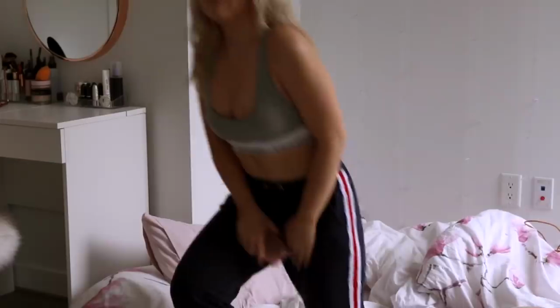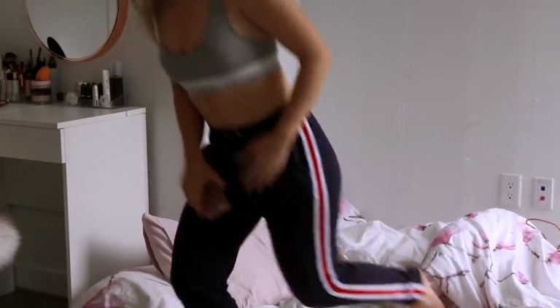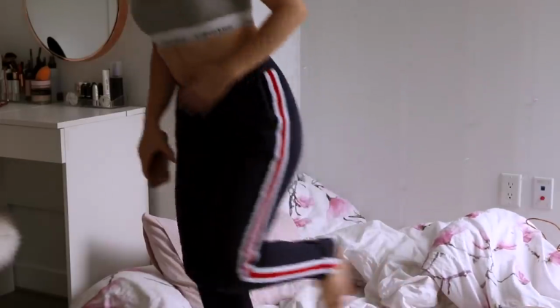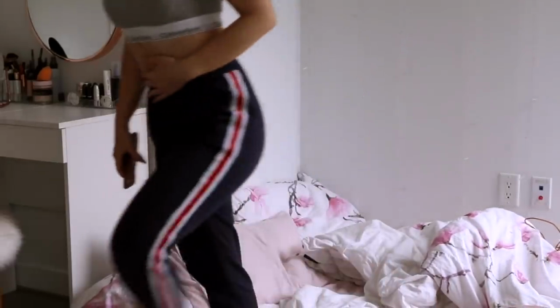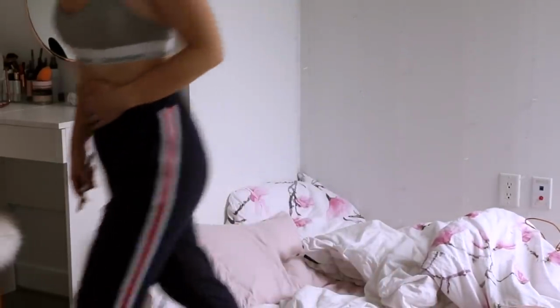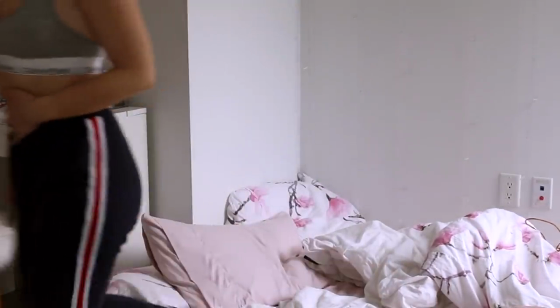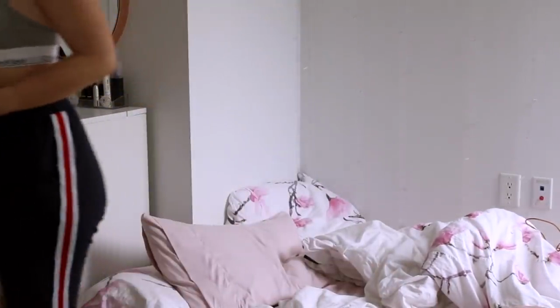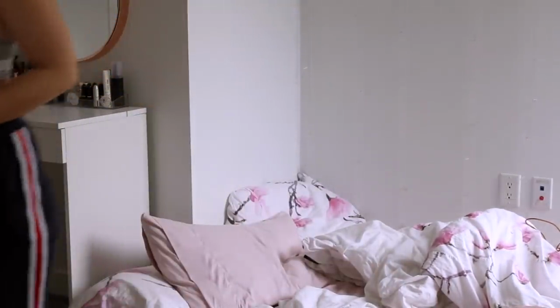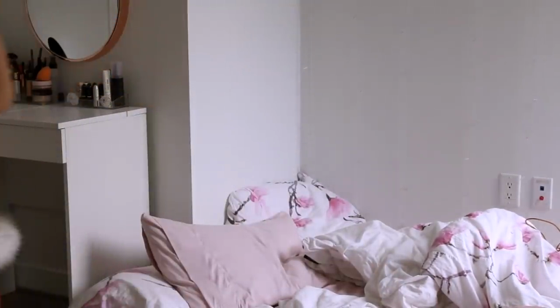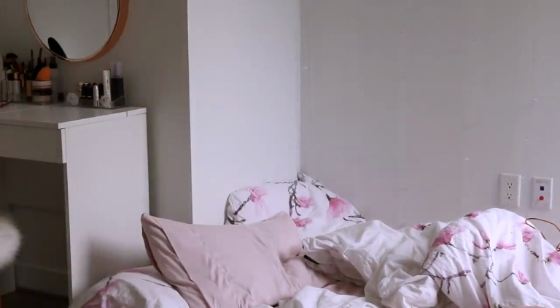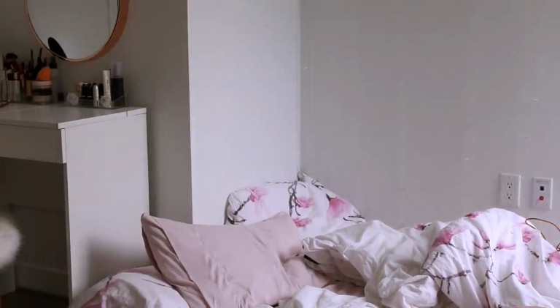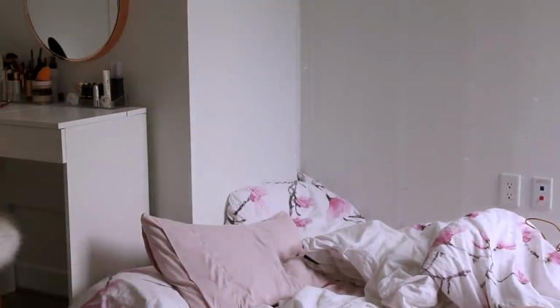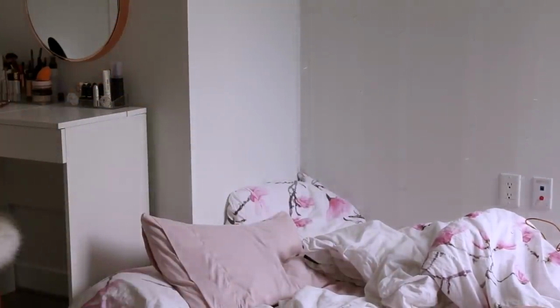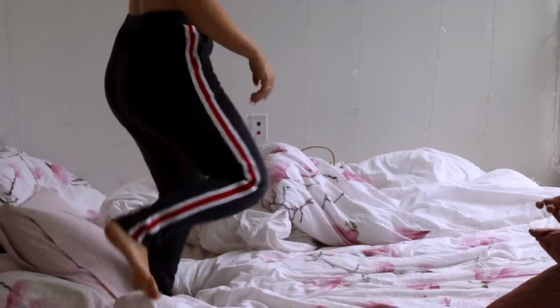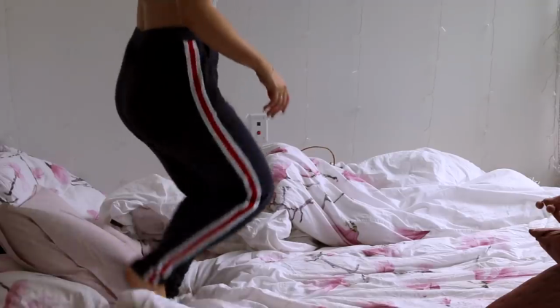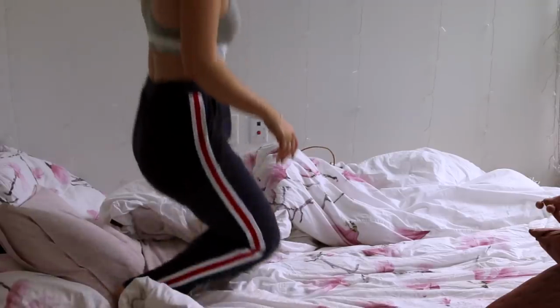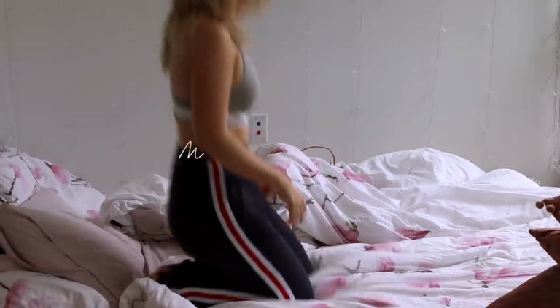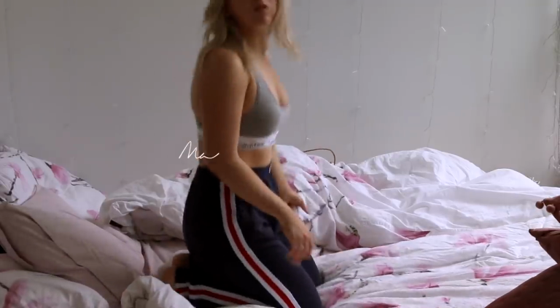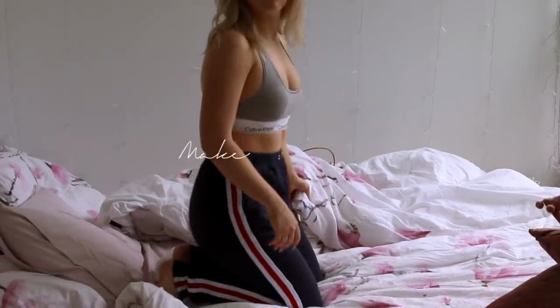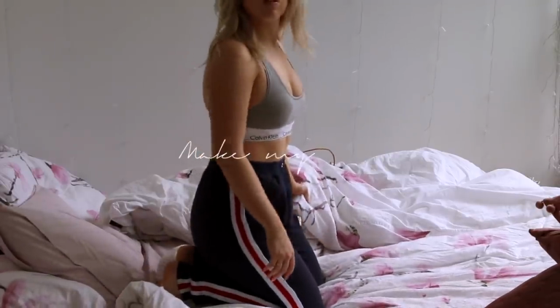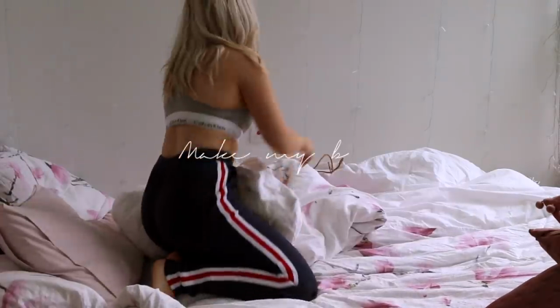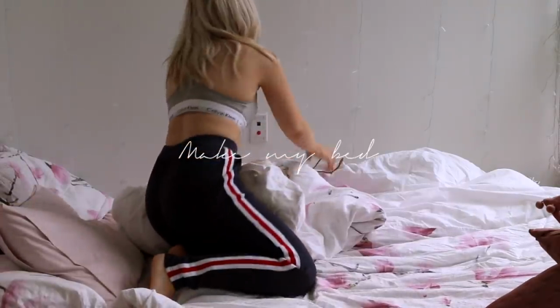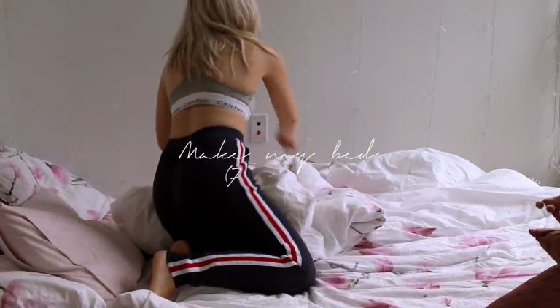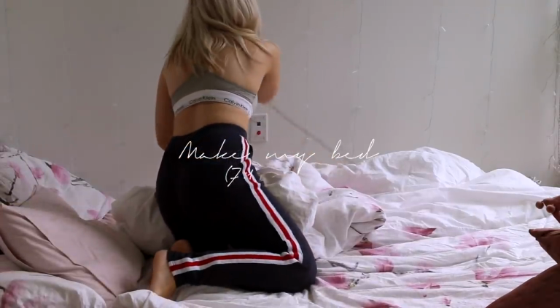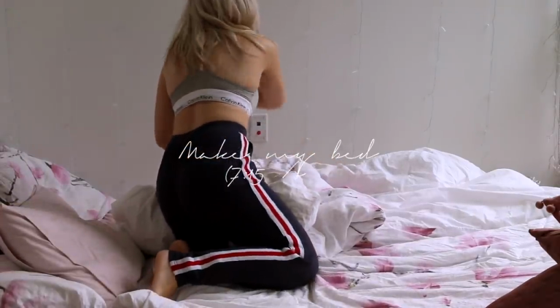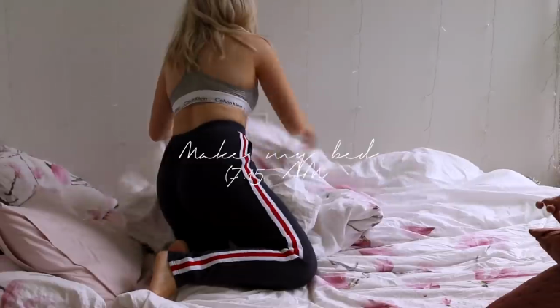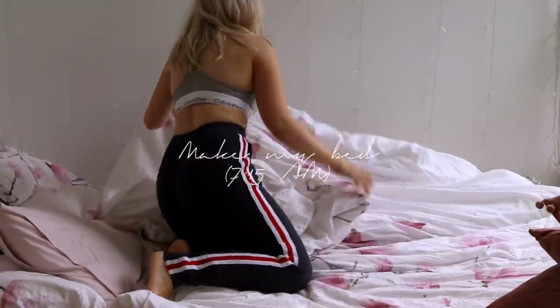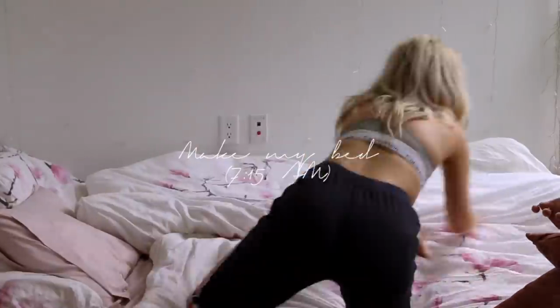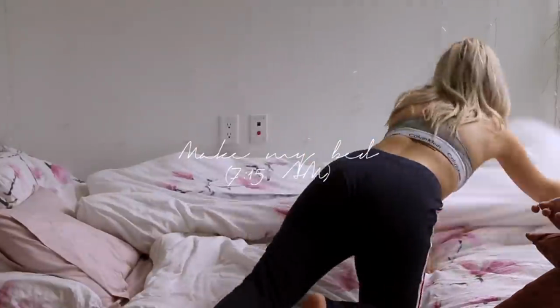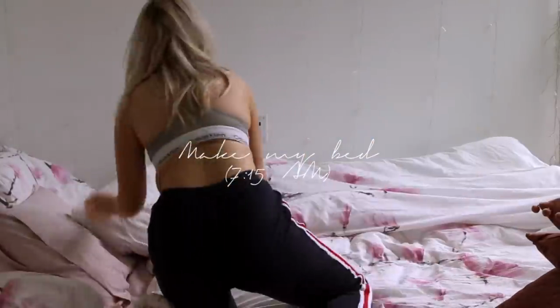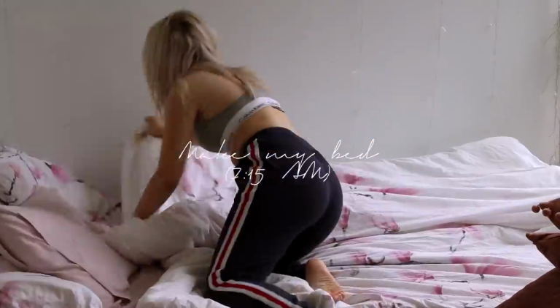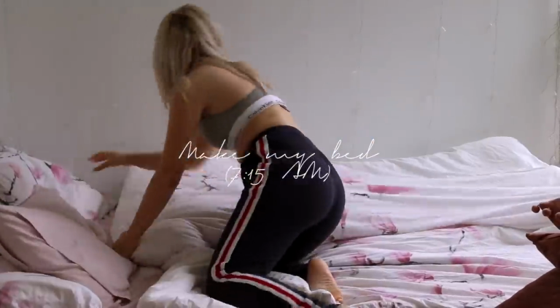Then it's time to get out of bed and I always make my bed whenever I wake up, because I otherwise feel like my room is very messy.